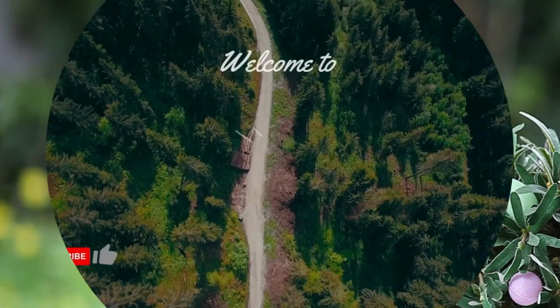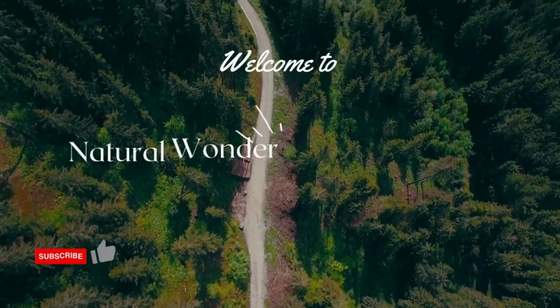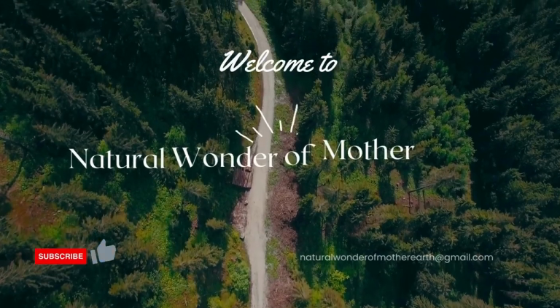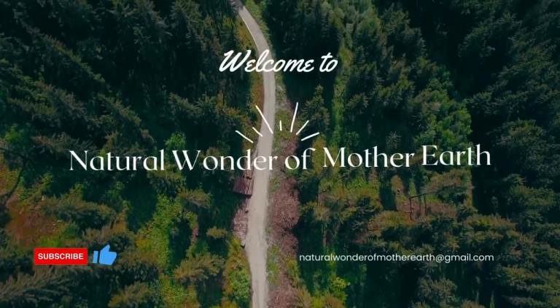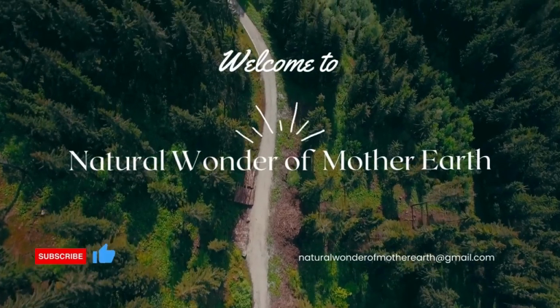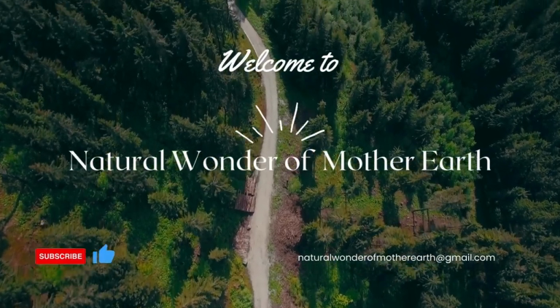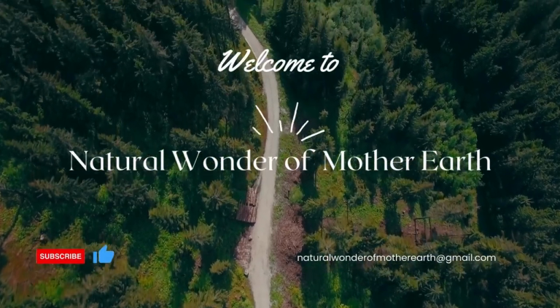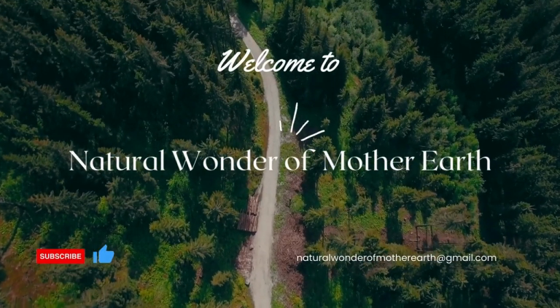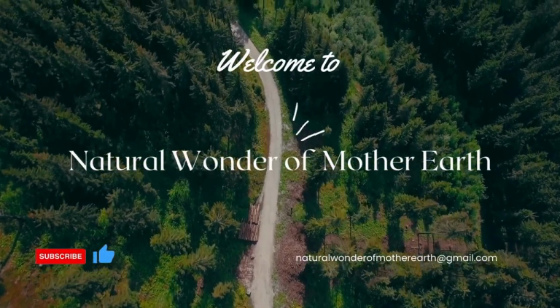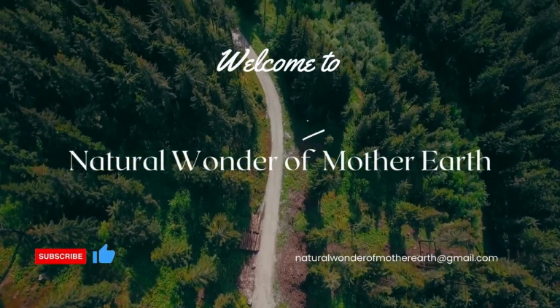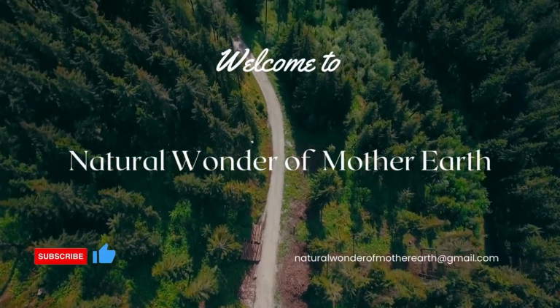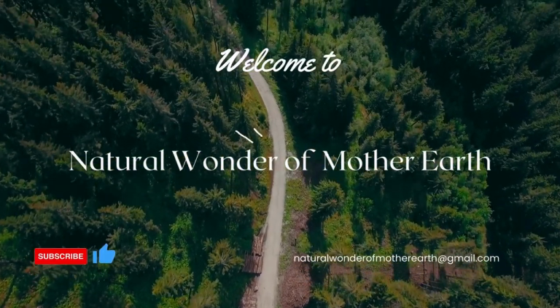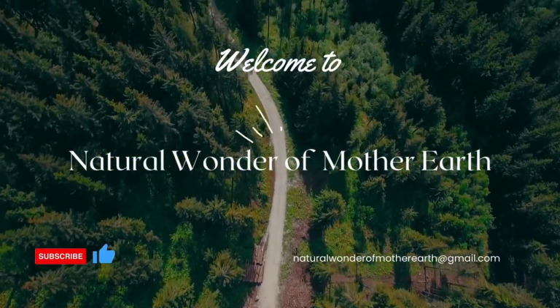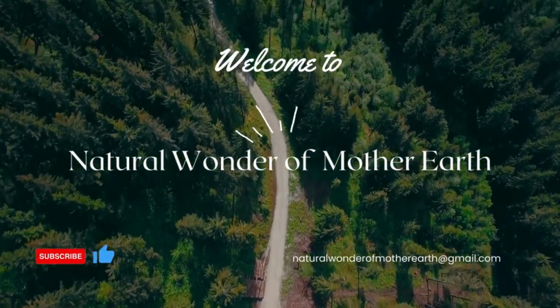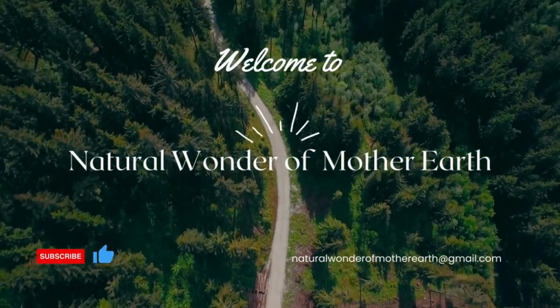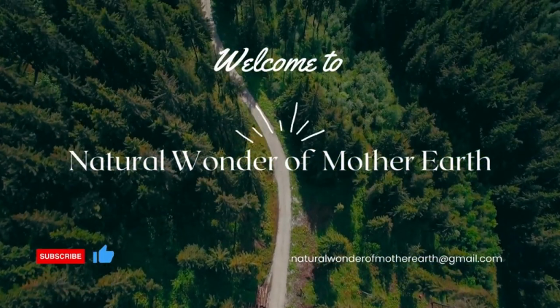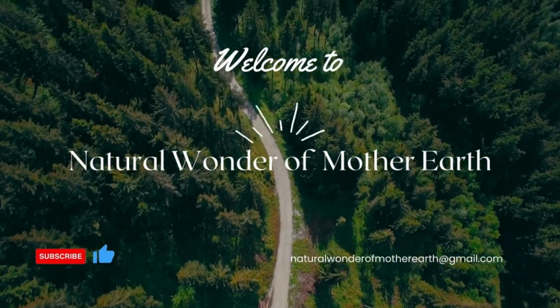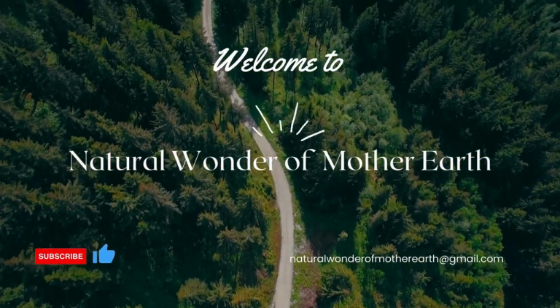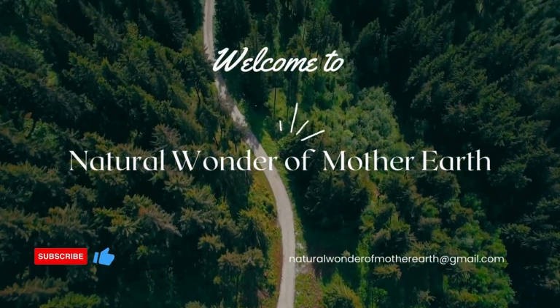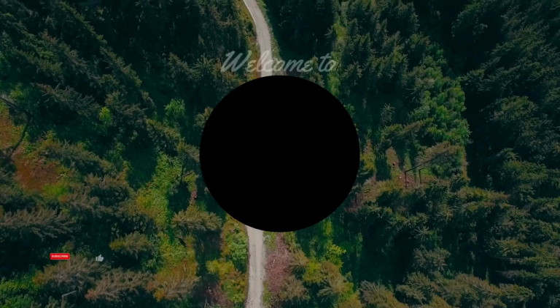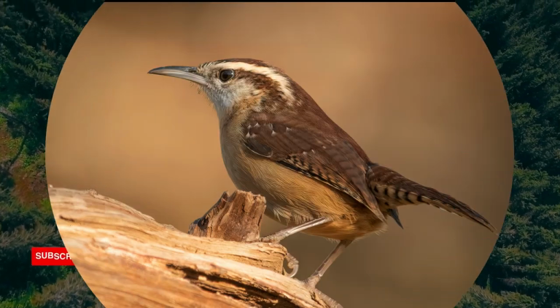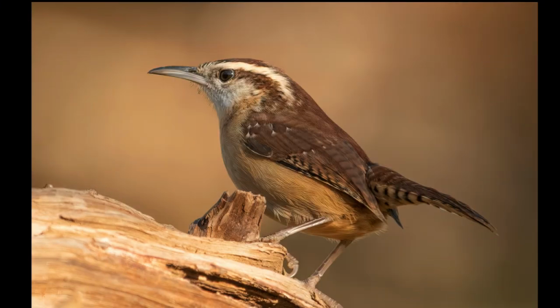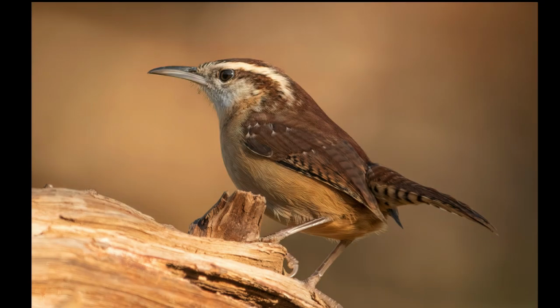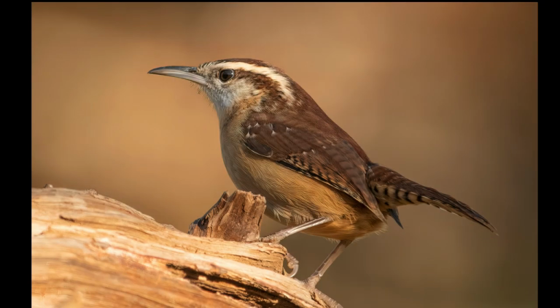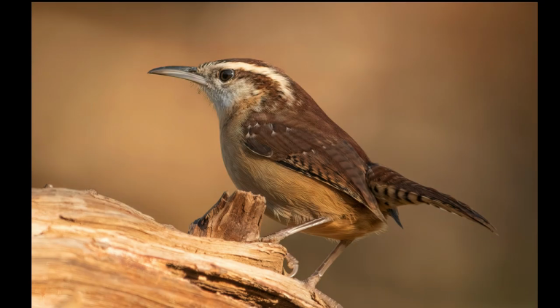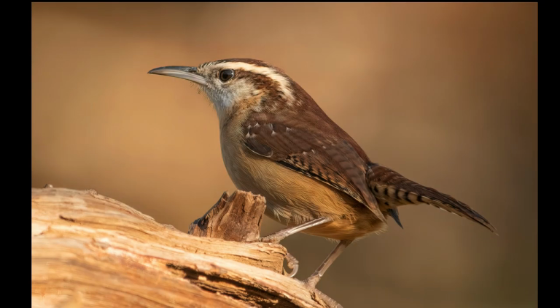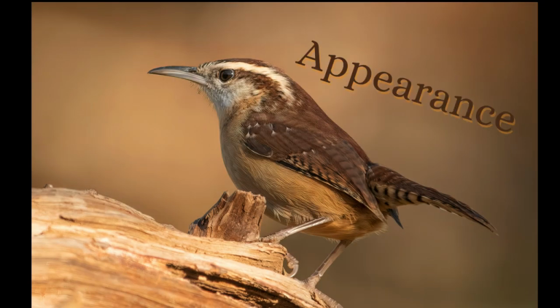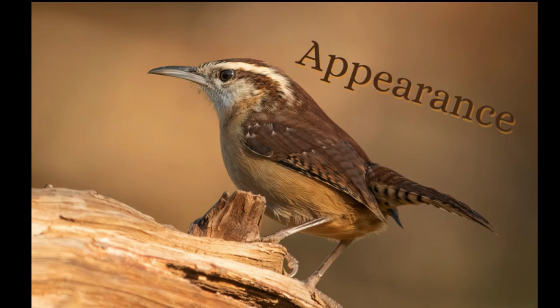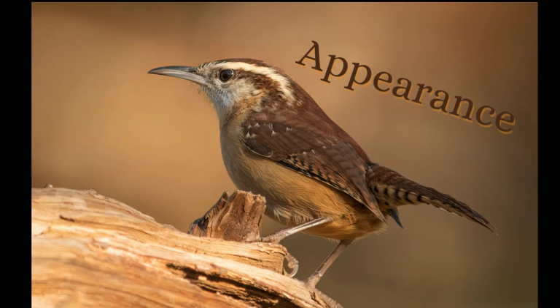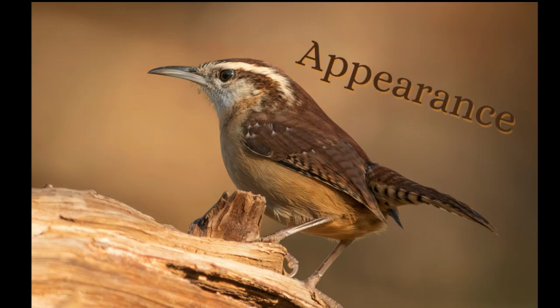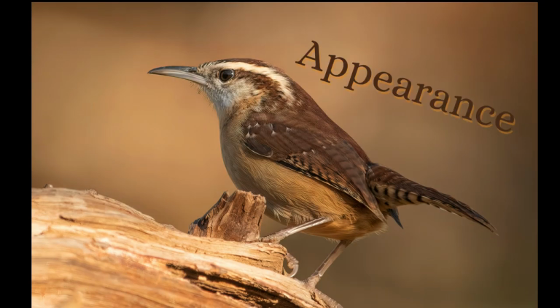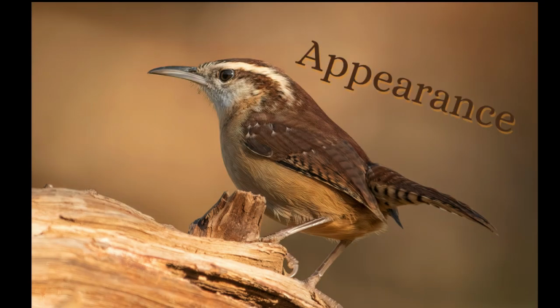Hiya folks, and welcome back to Natural Wonder of Mother Earth. First up, we'll talk about its appearance.